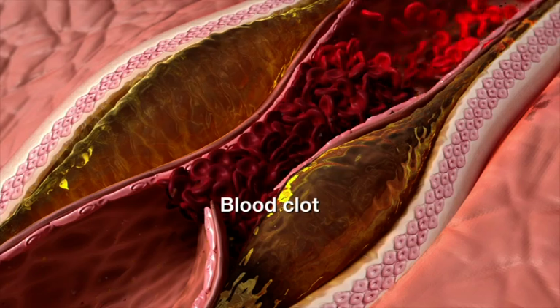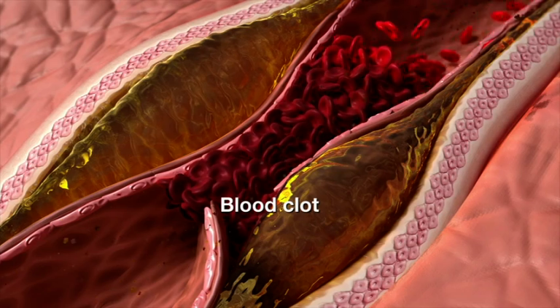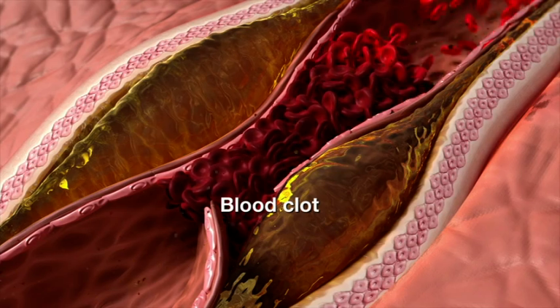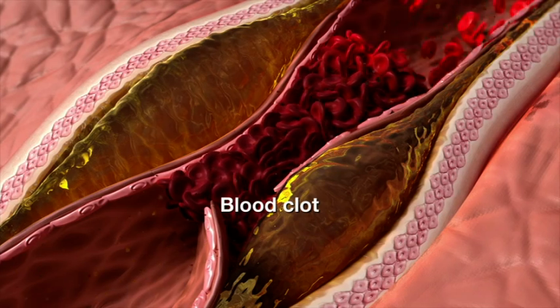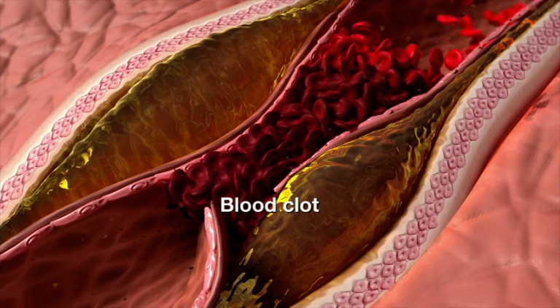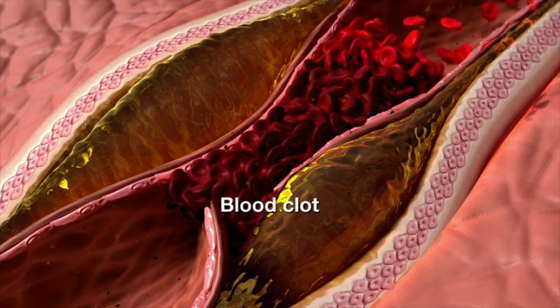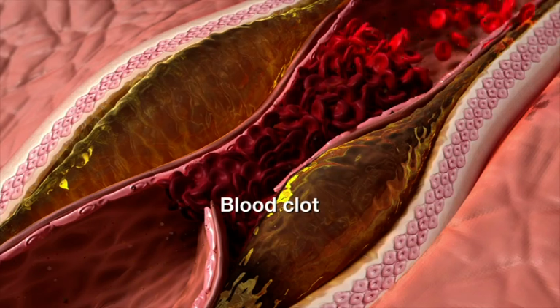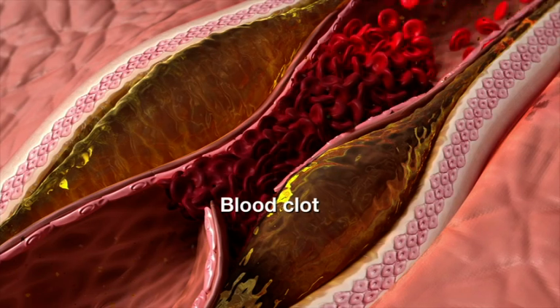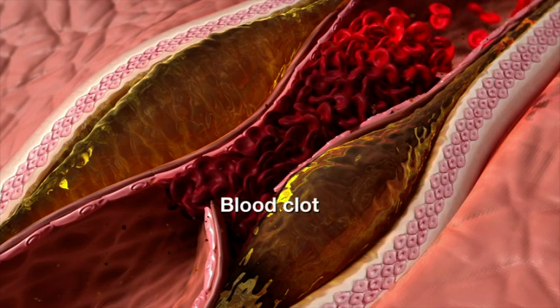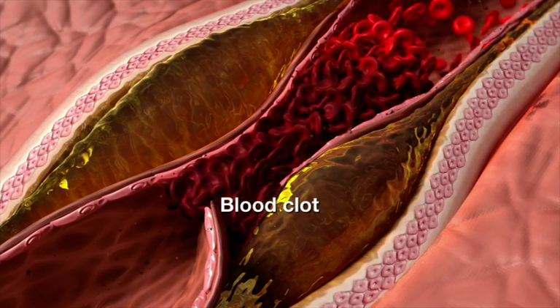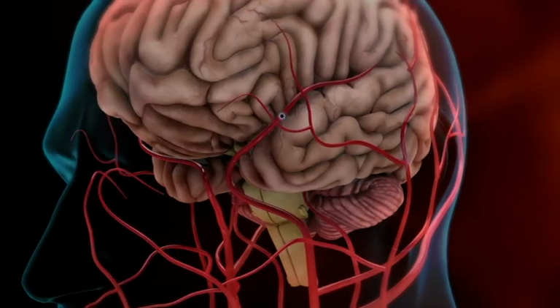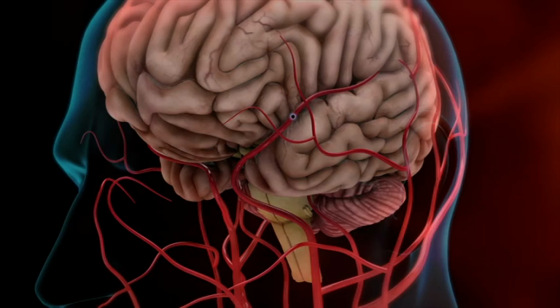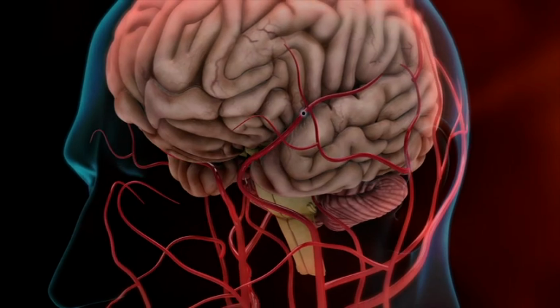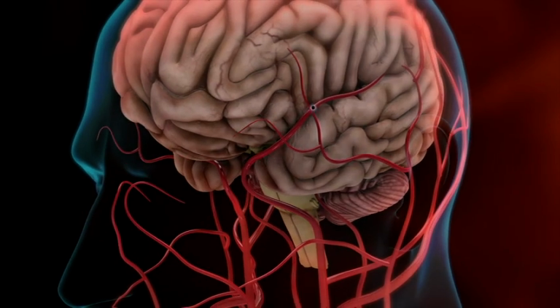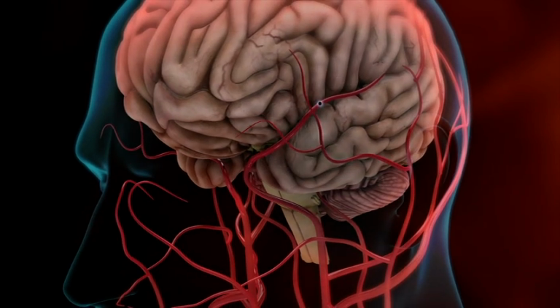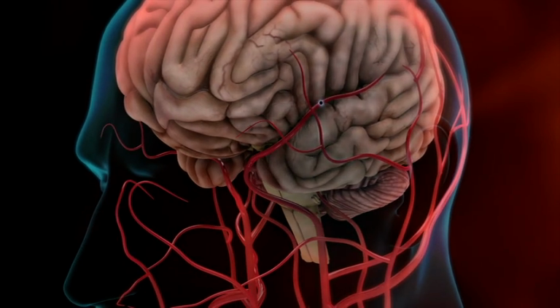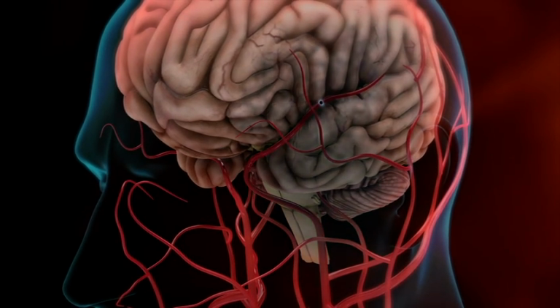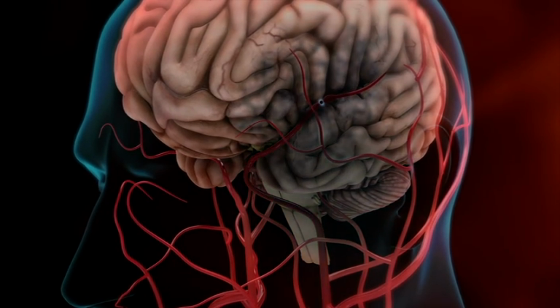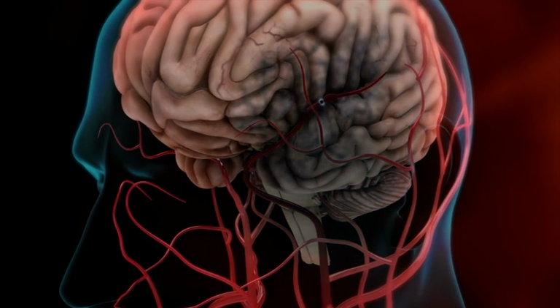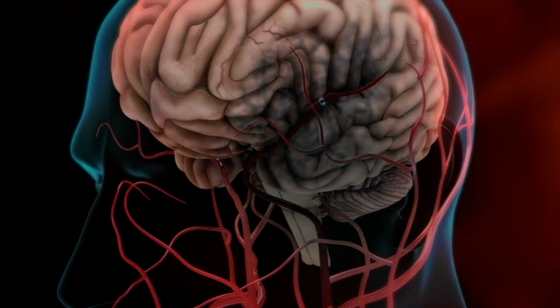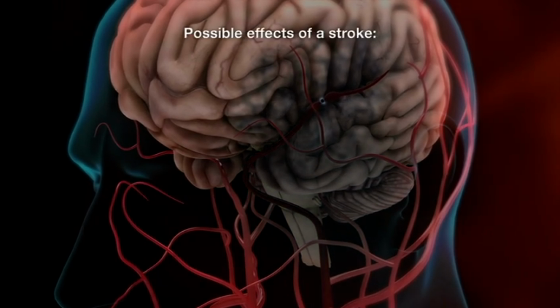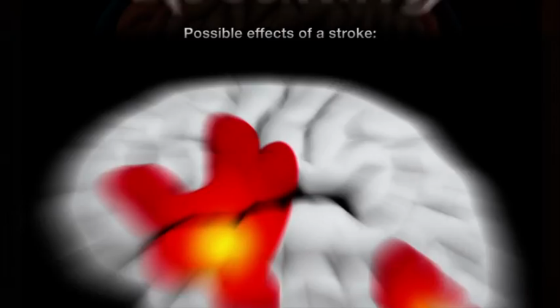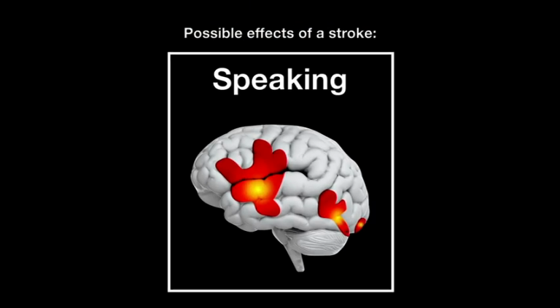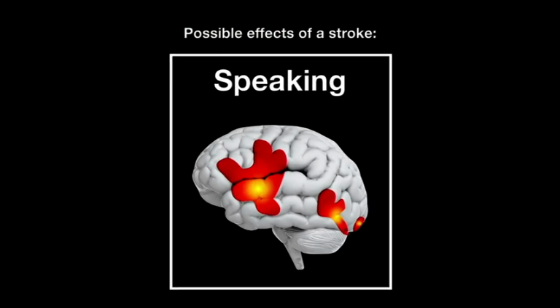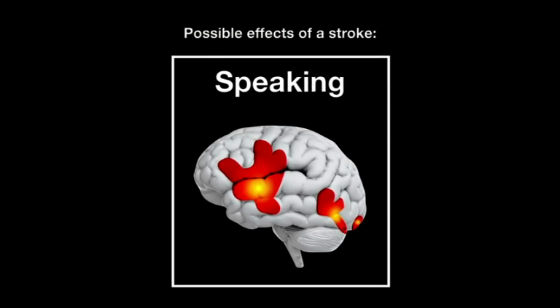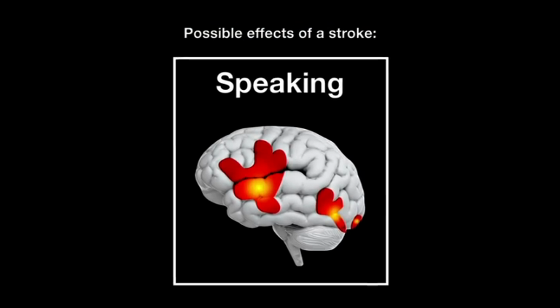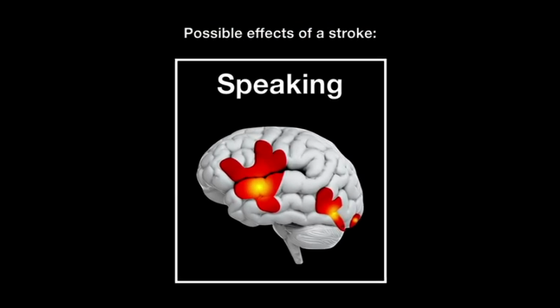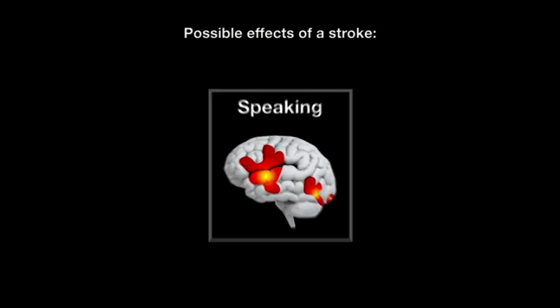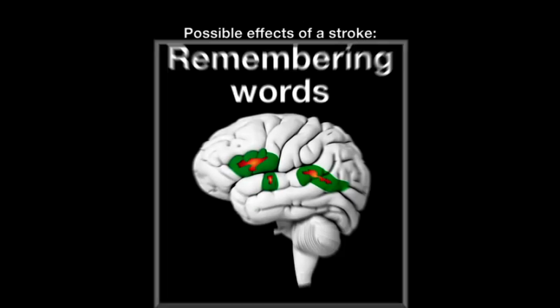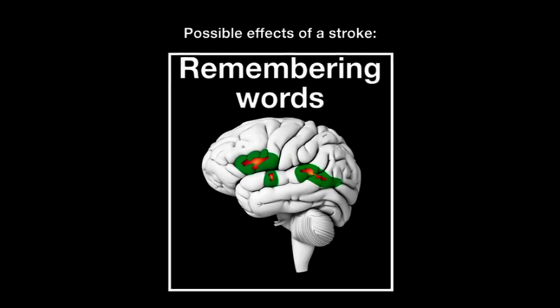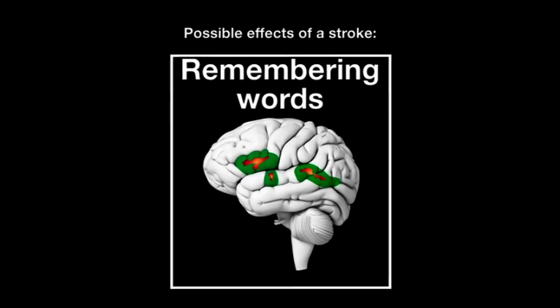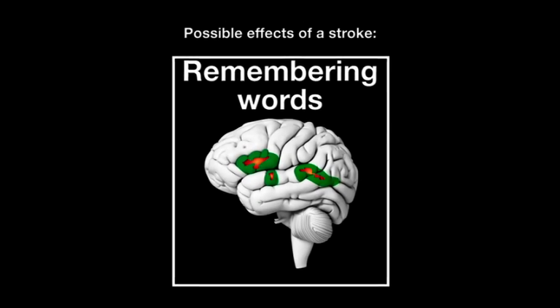If a blood clot blocks blood flow to the brain, it will cause brain cells to slowly die. This may lead to a stroke if the condition is serious.